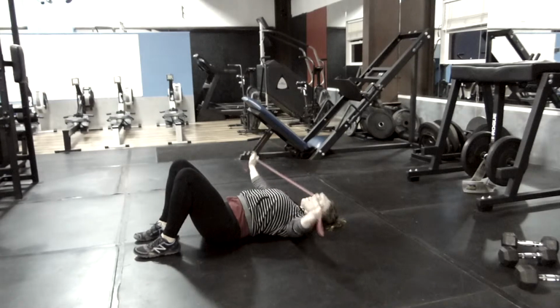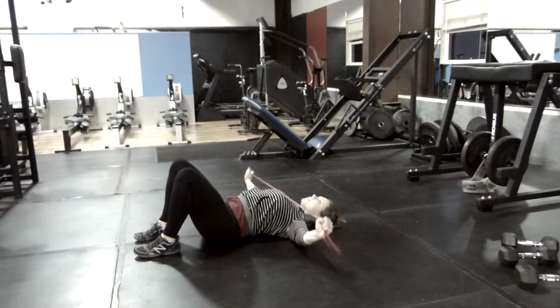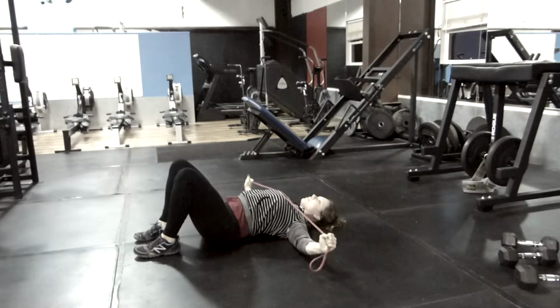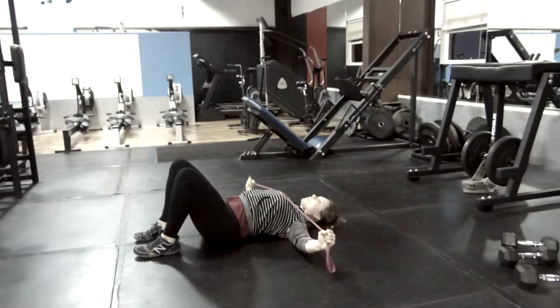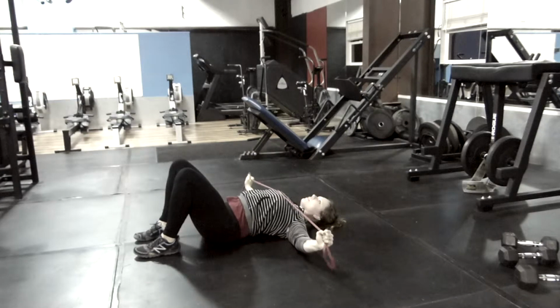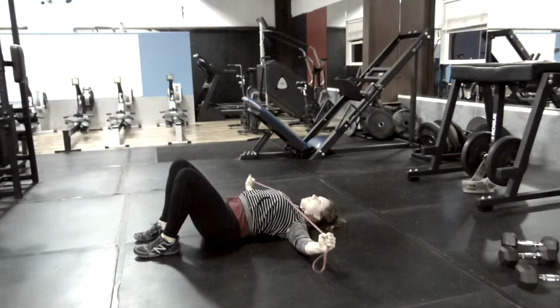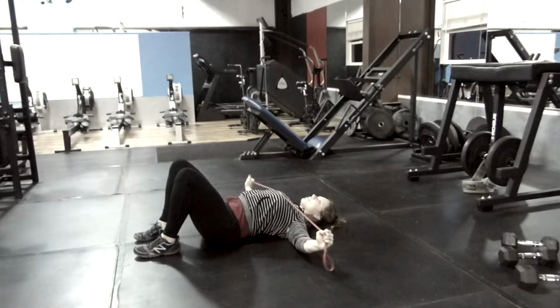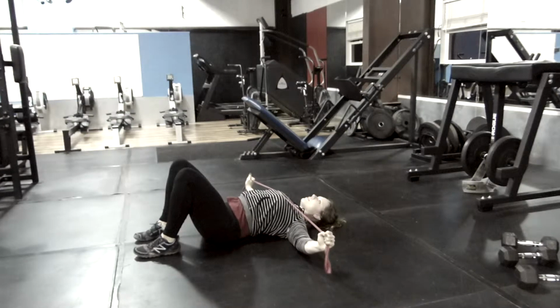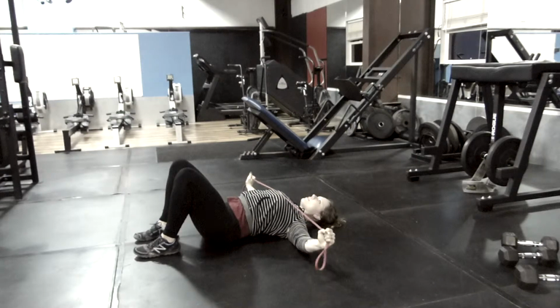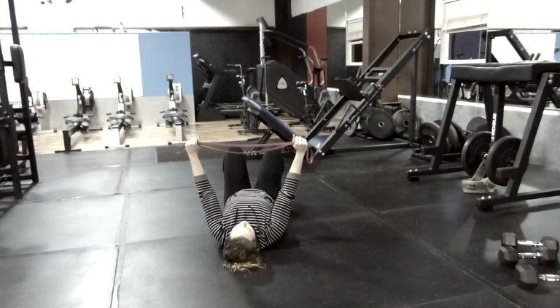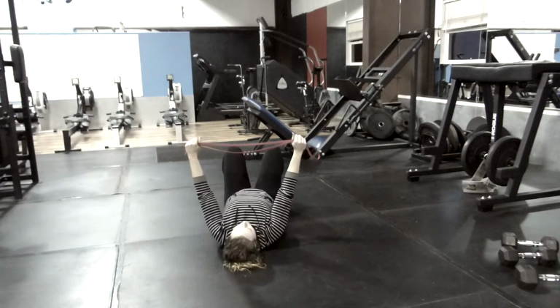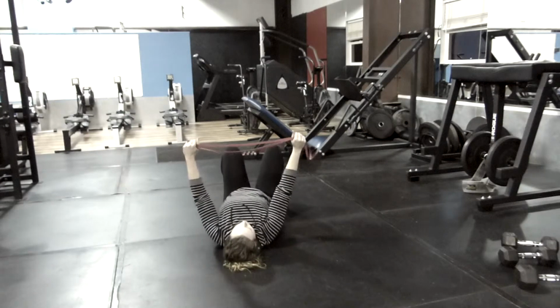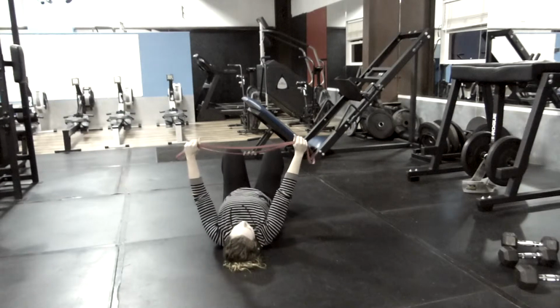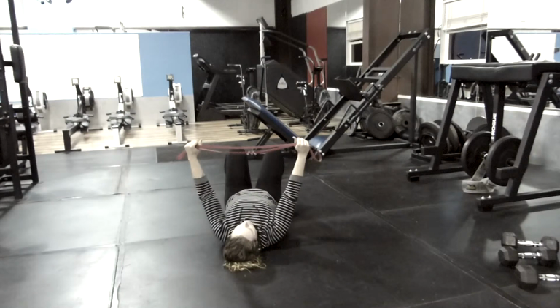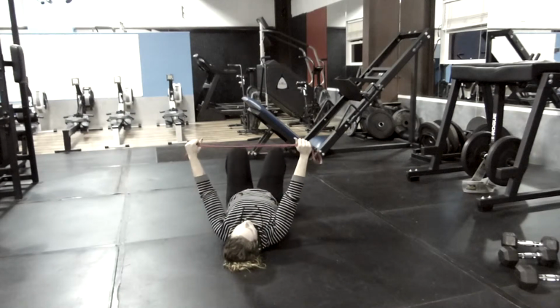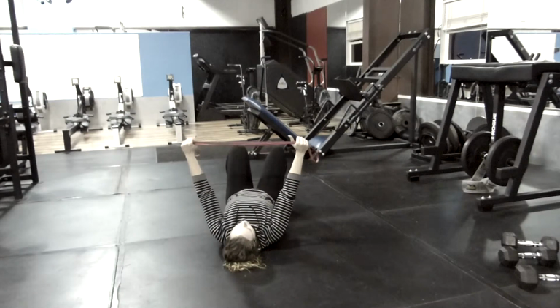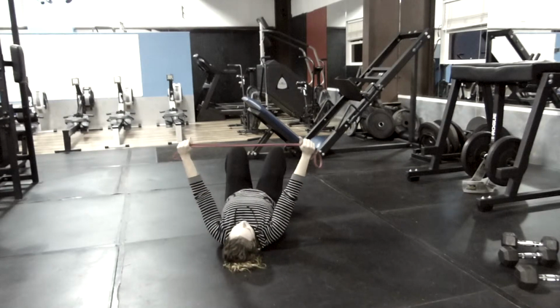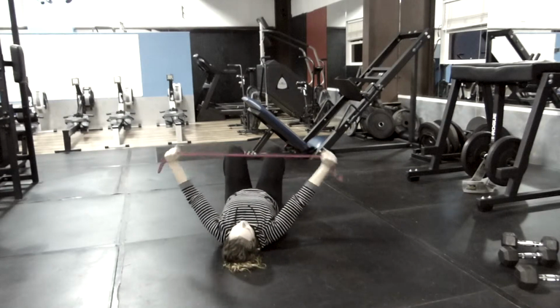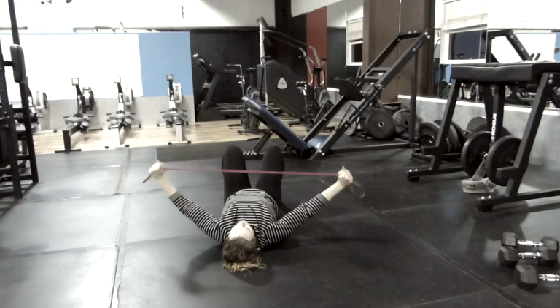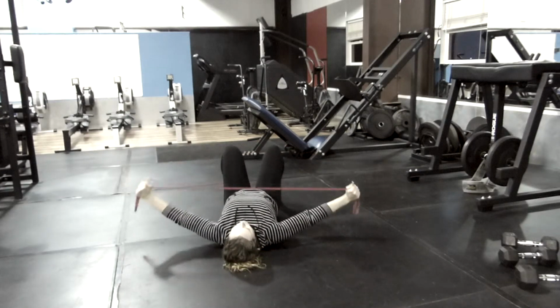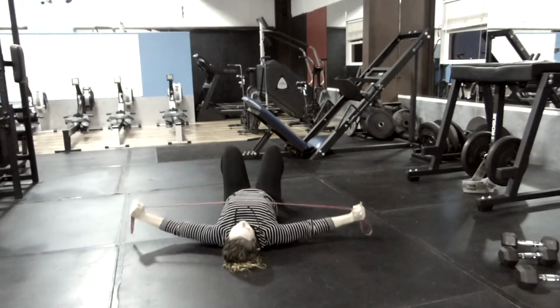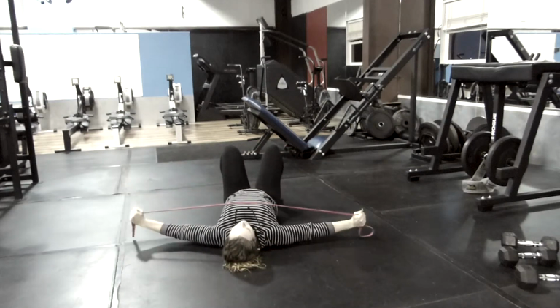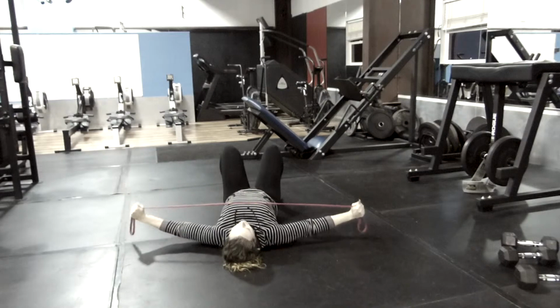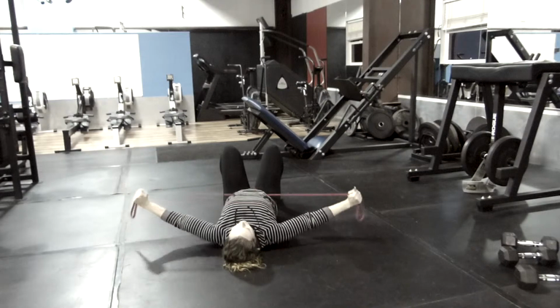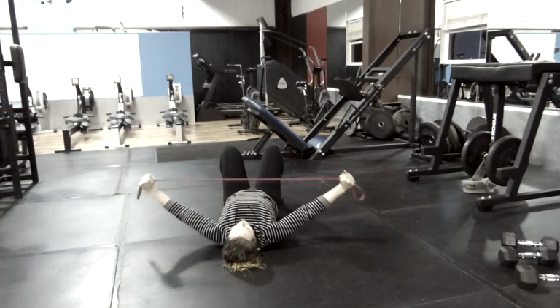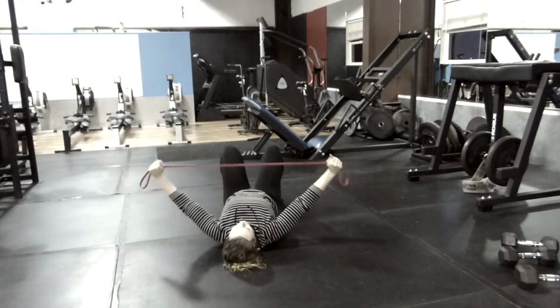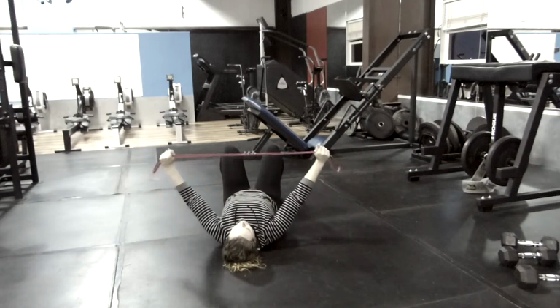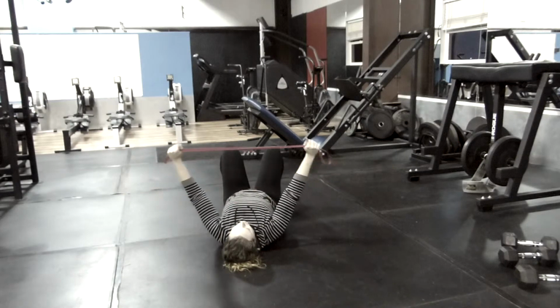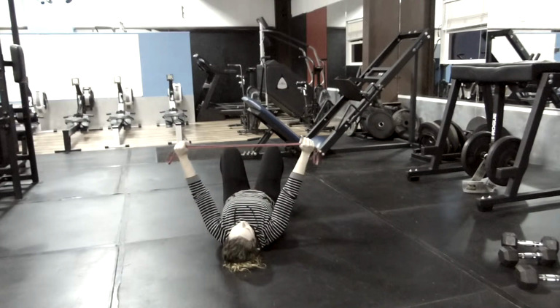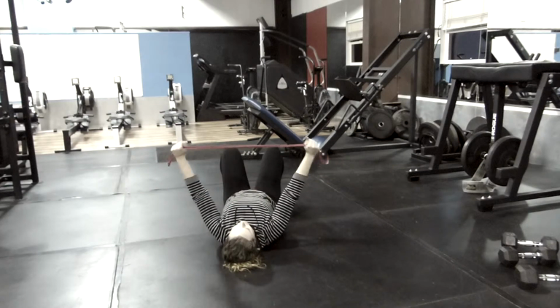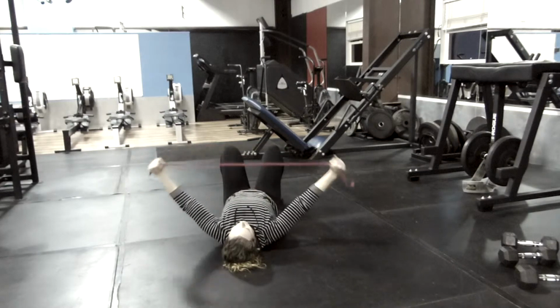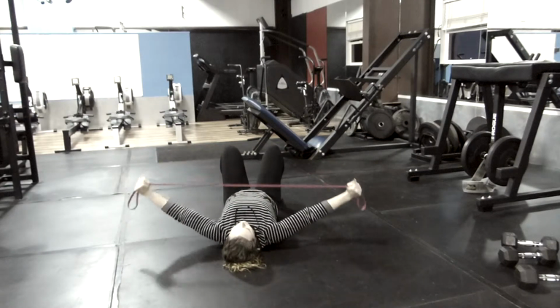In fact, you can also do this exercise while lying on a bench as a warm-up for the bench press.